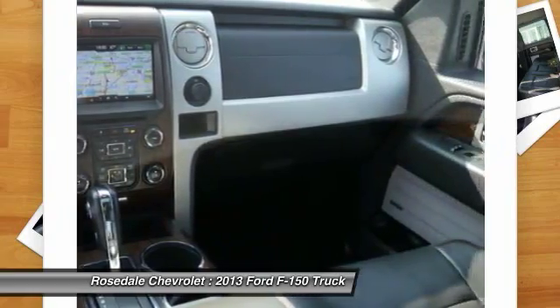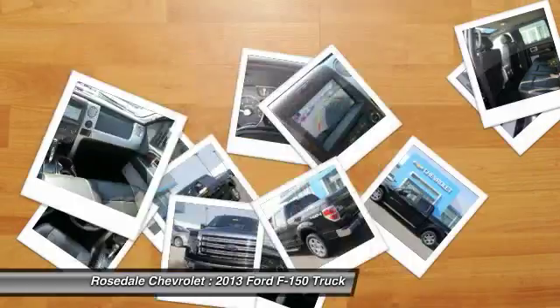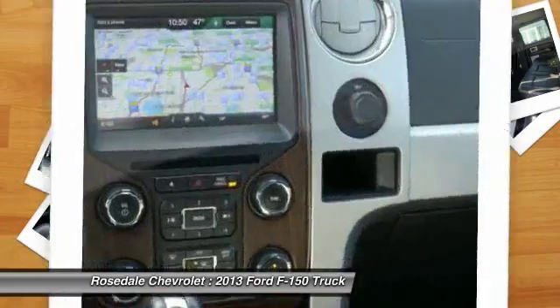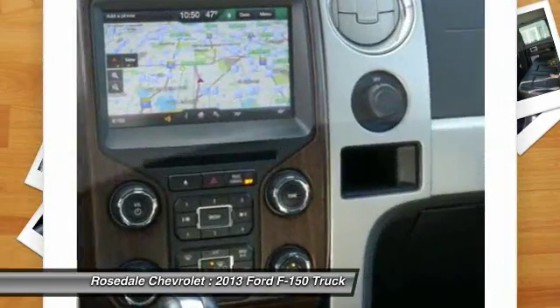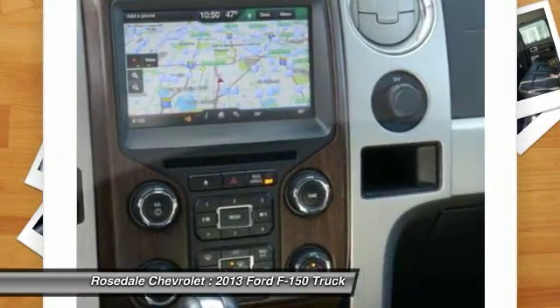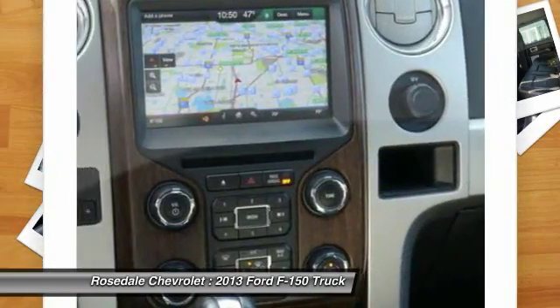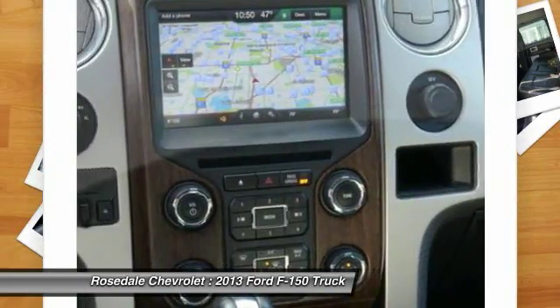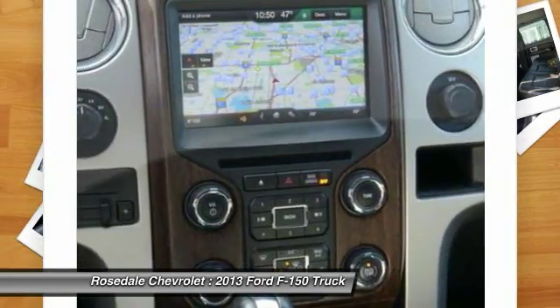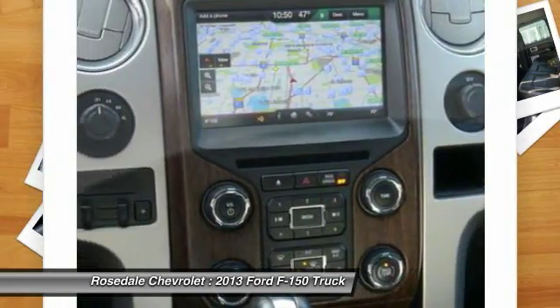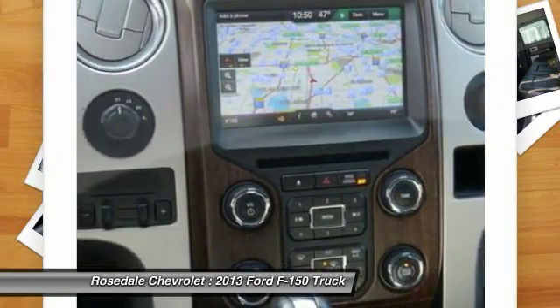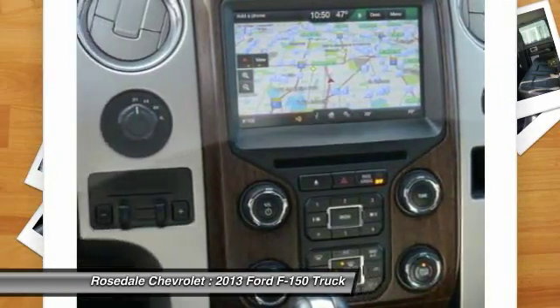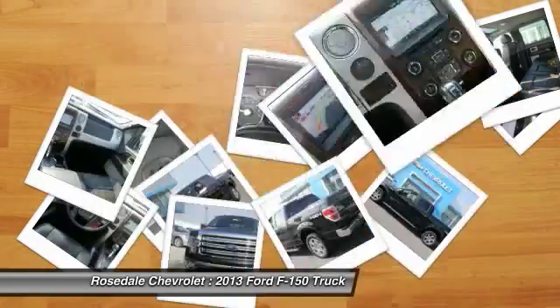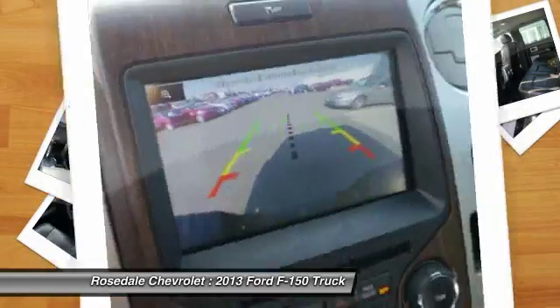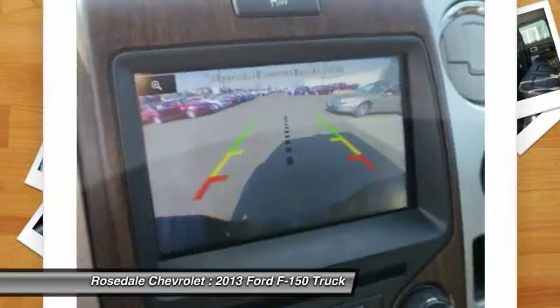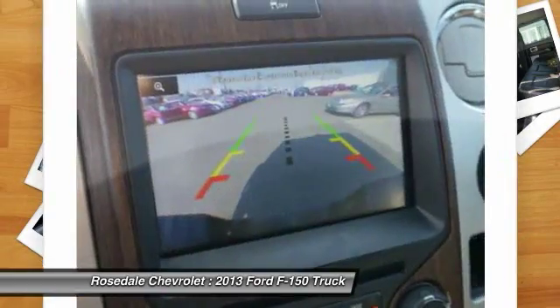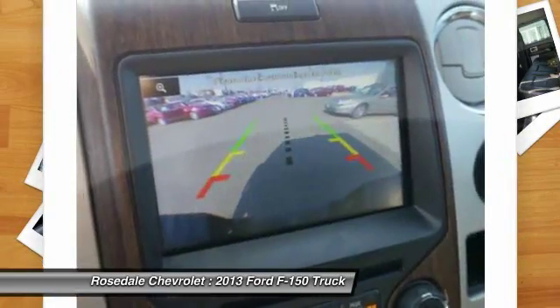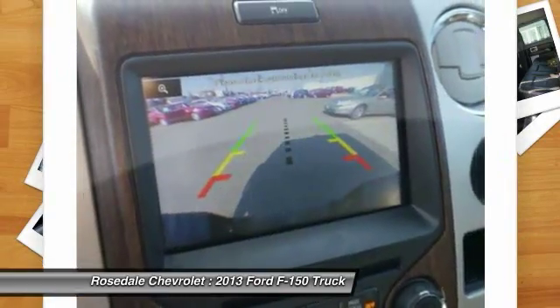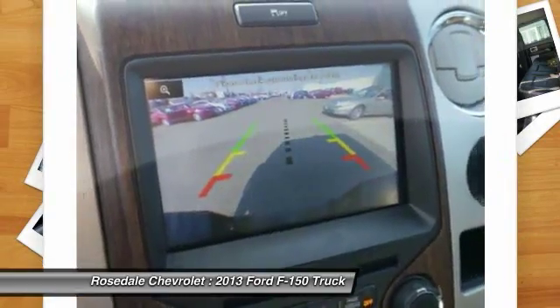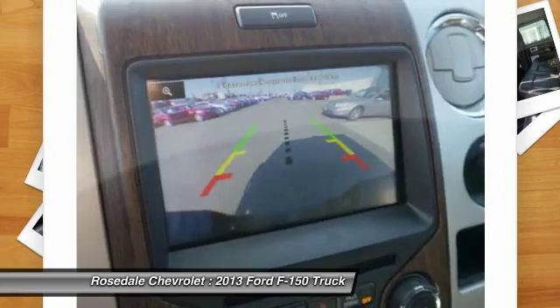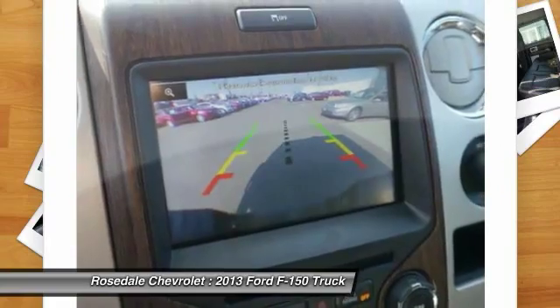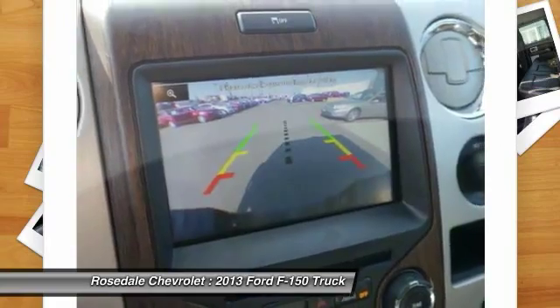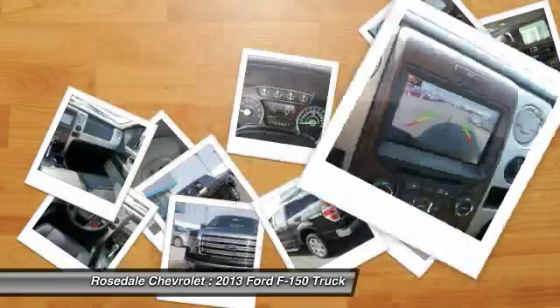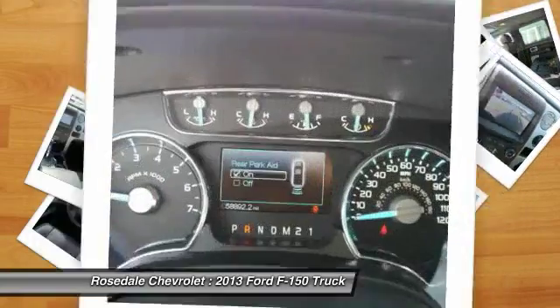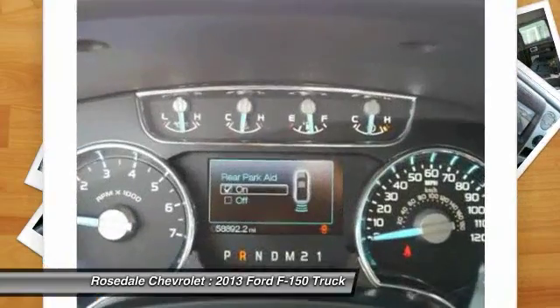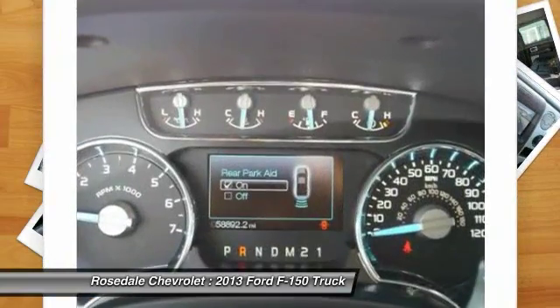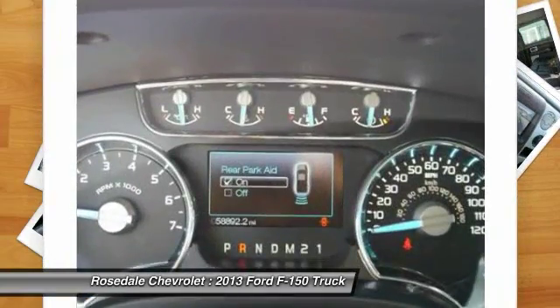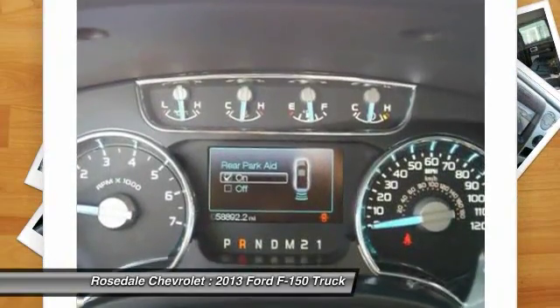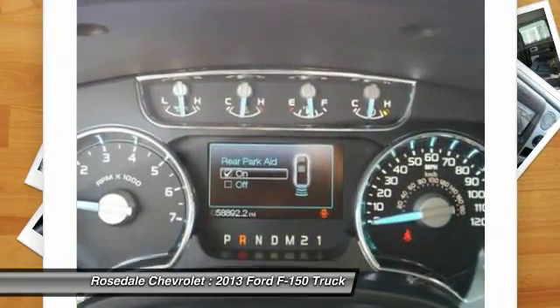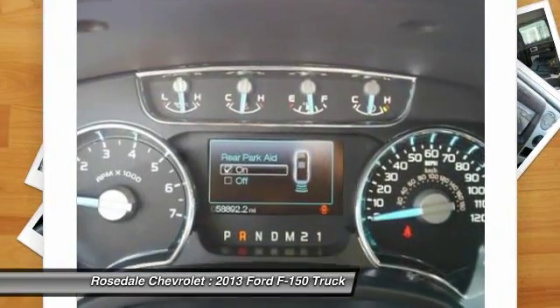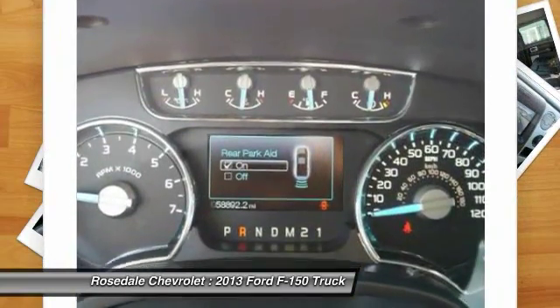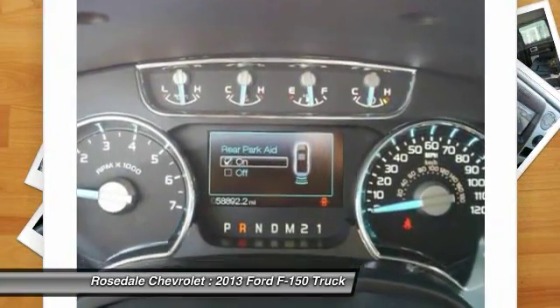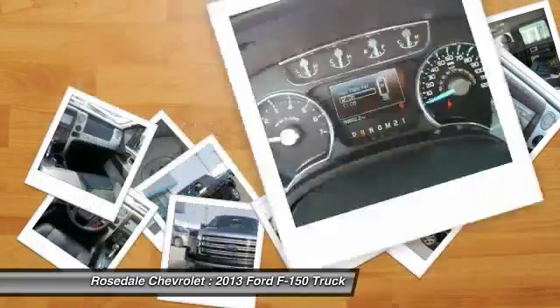Home link garage door opener, power steering, cruise control. This beauty will even make your house keys jealous. Drive it today.